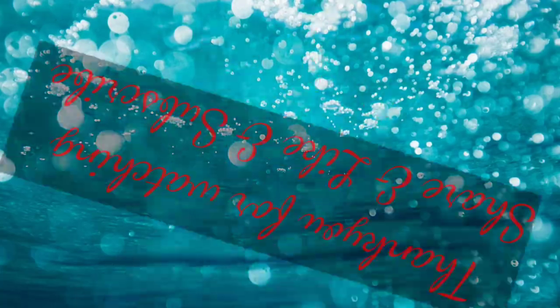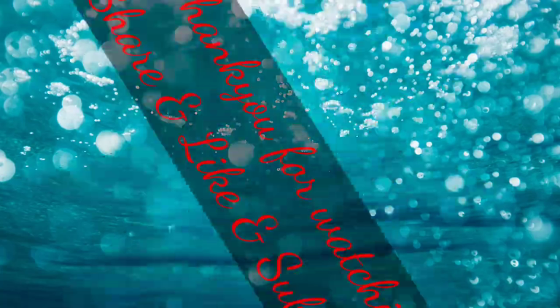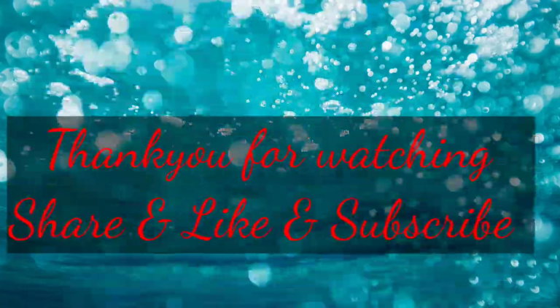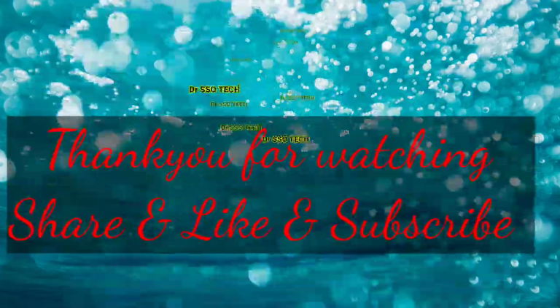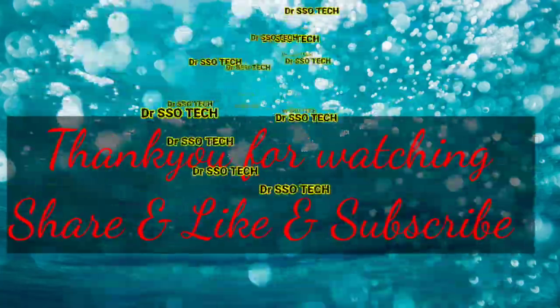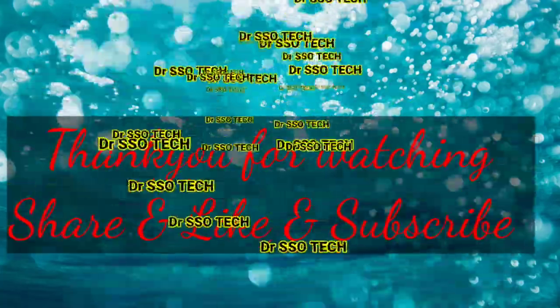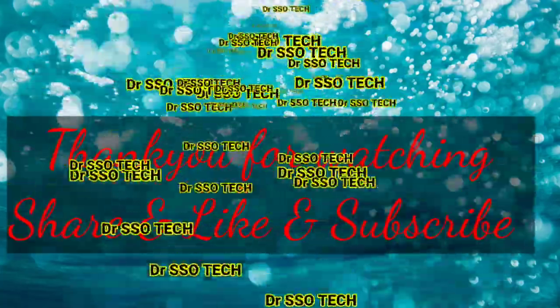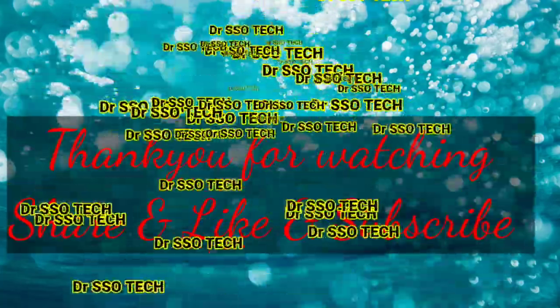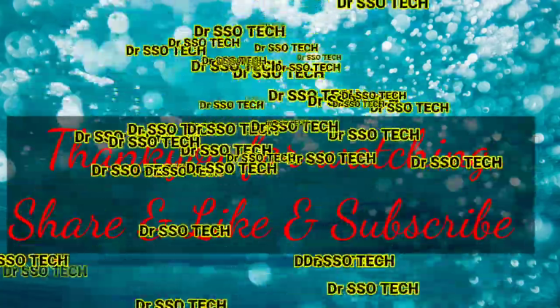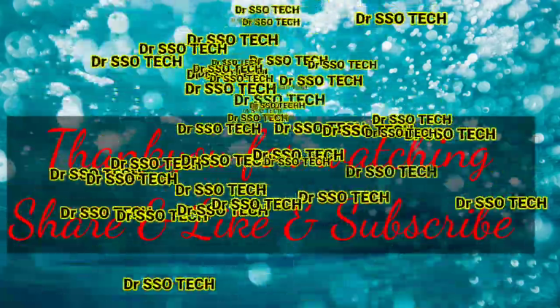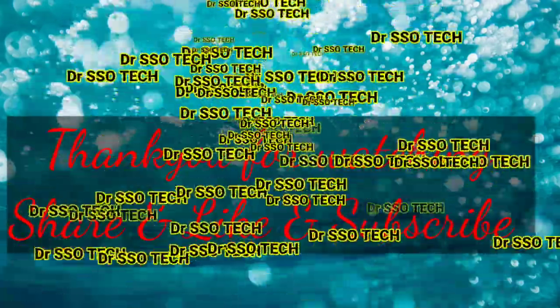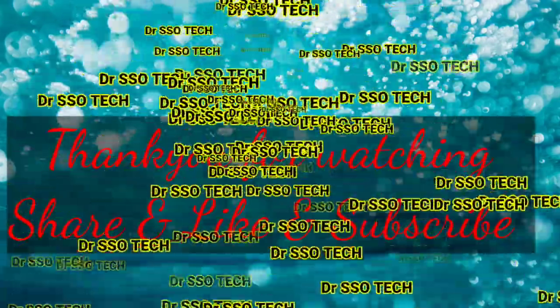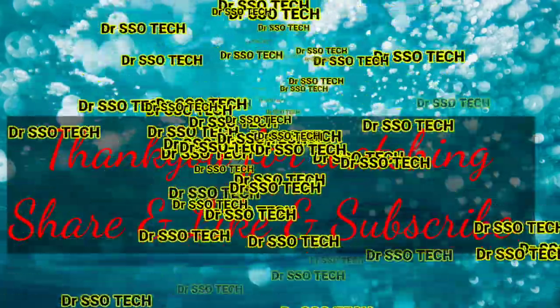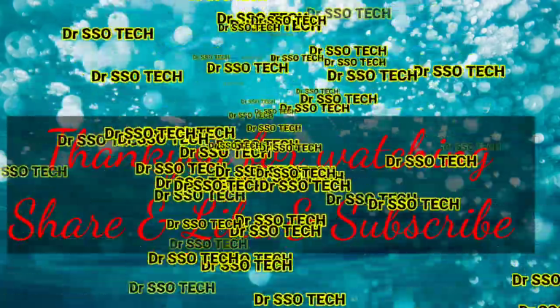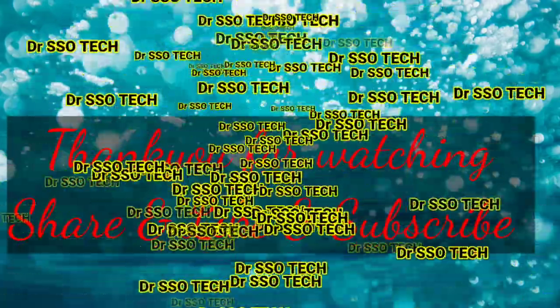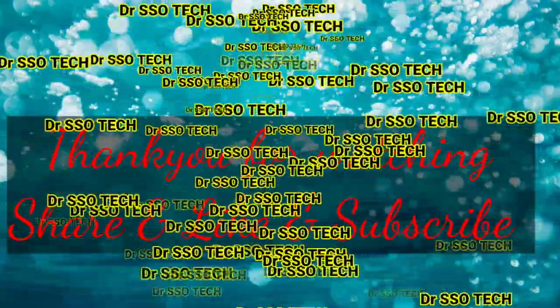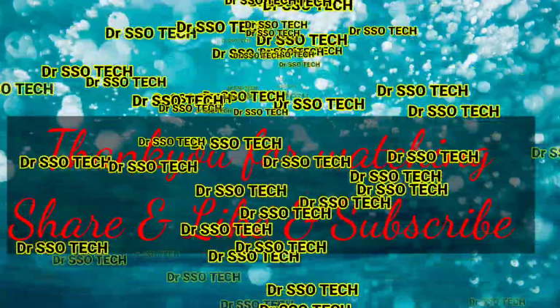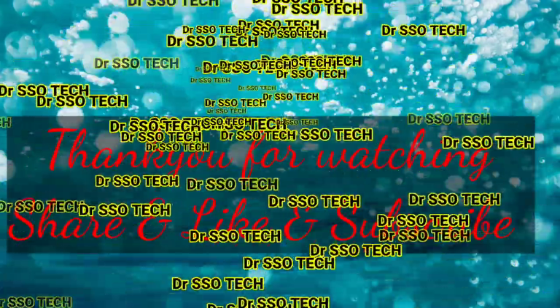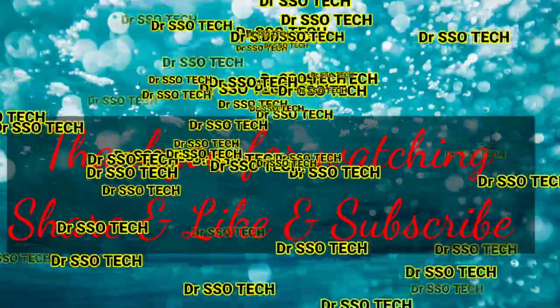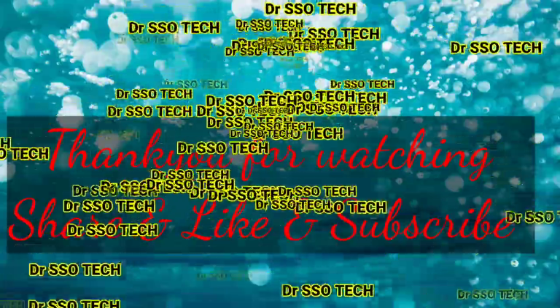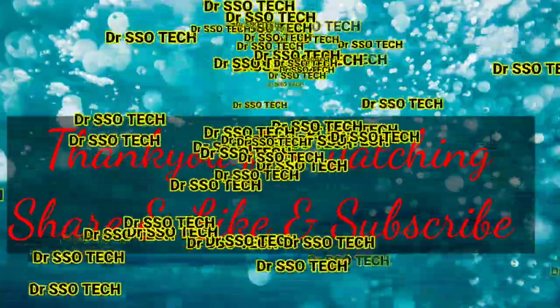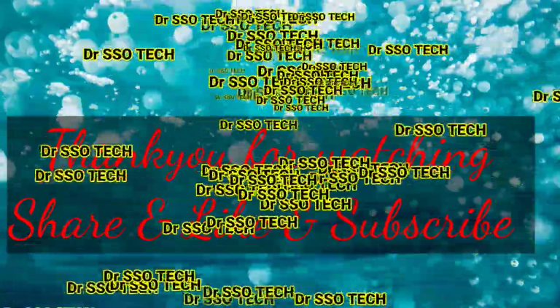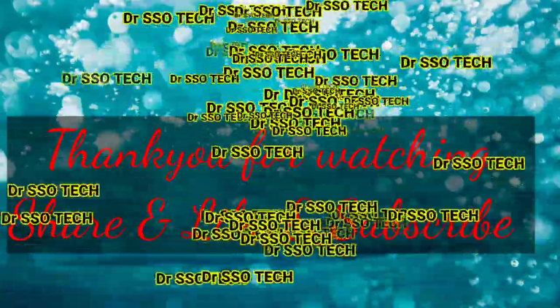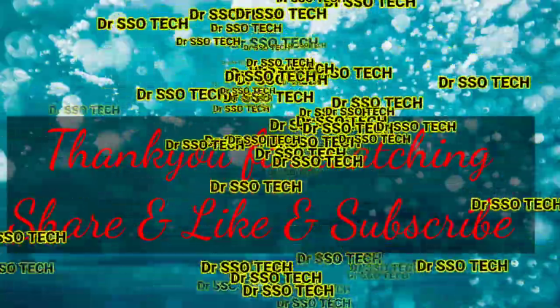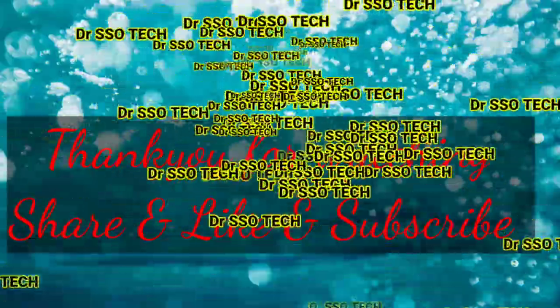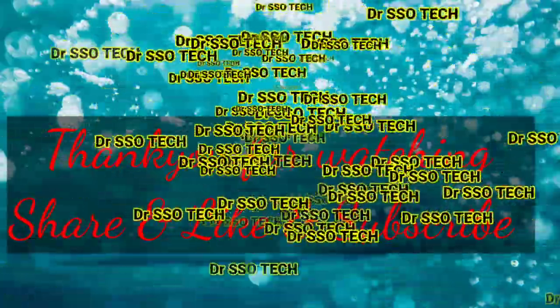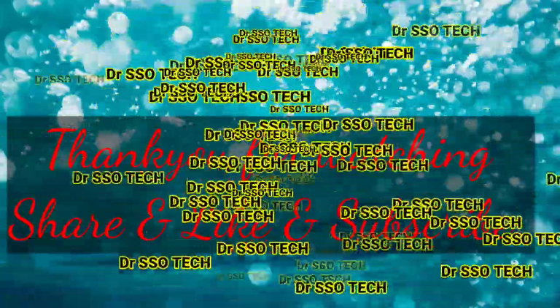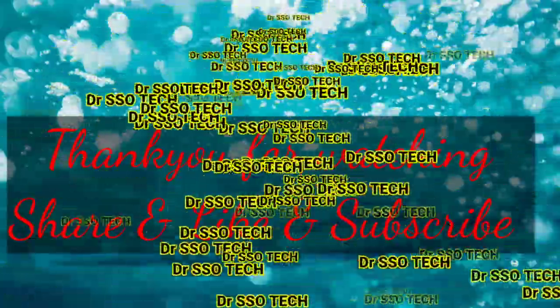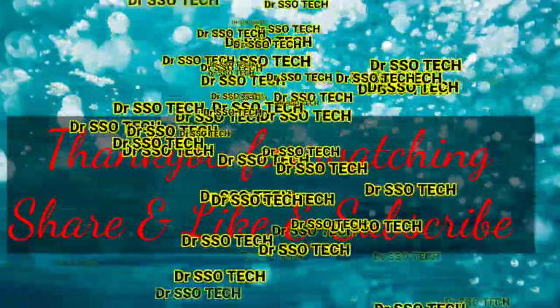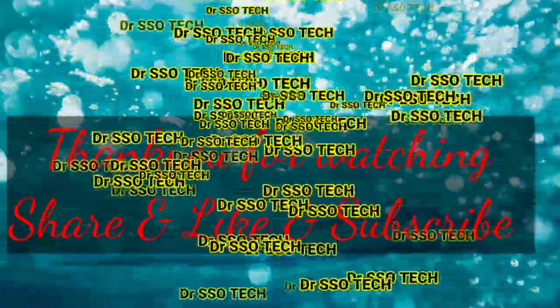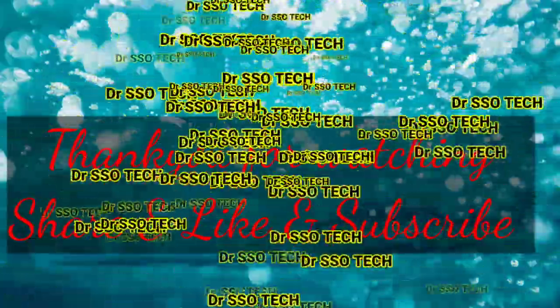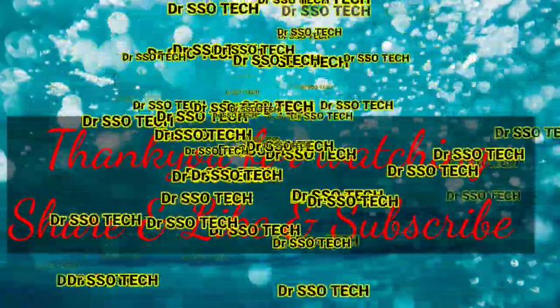Thank you for watching. Share the information with your friends. Like it and subscribe to the channel.